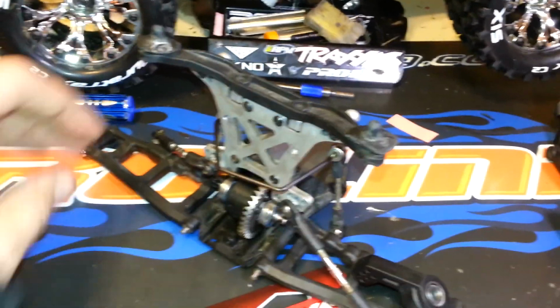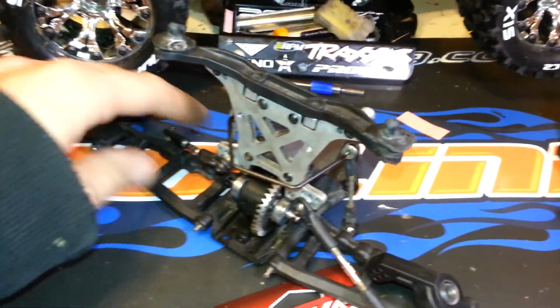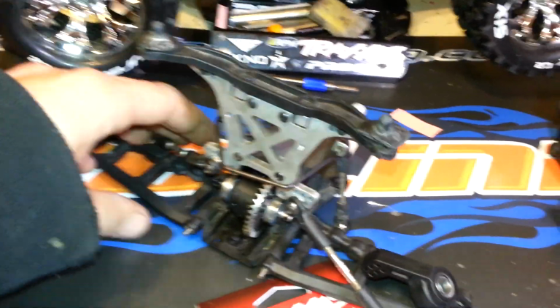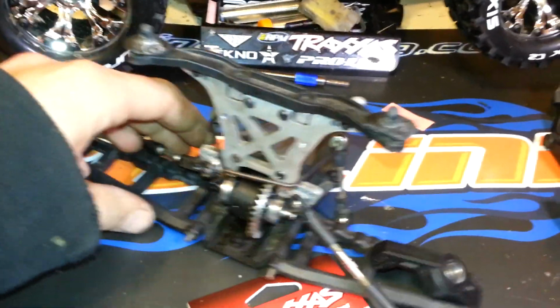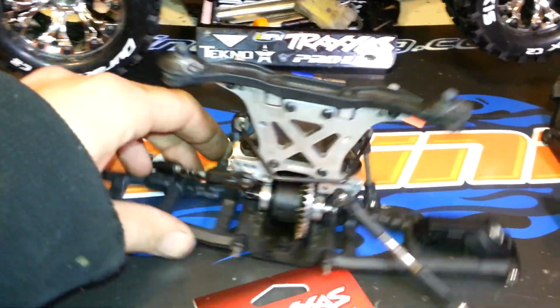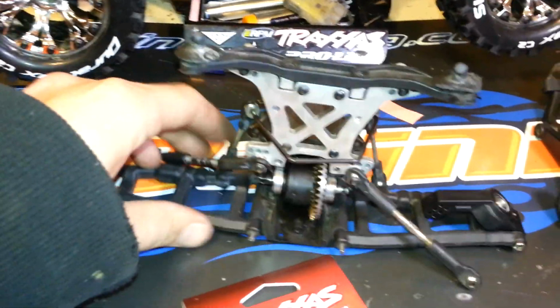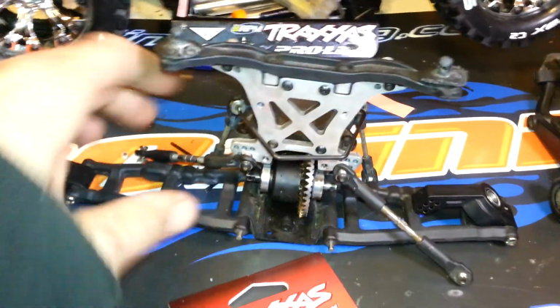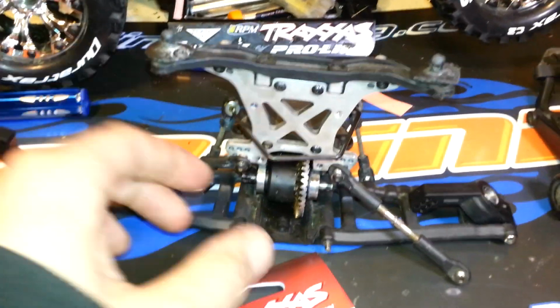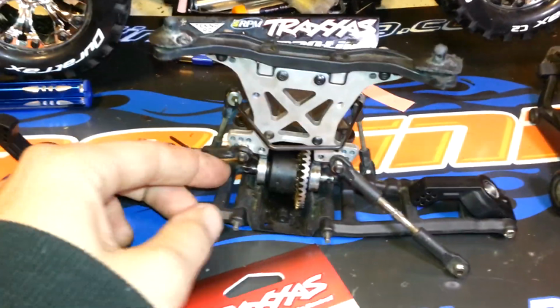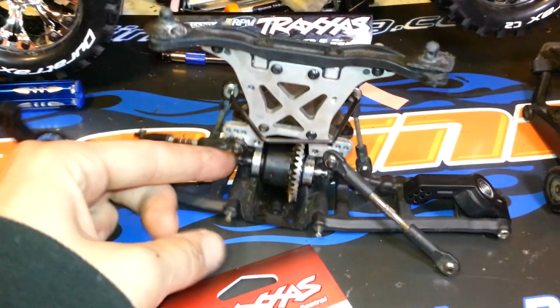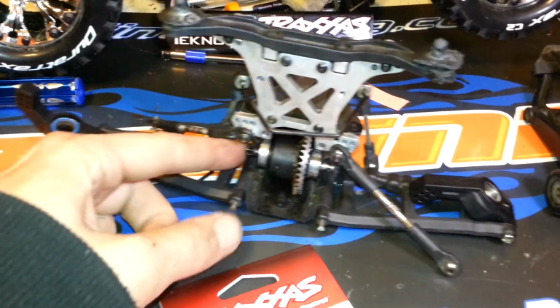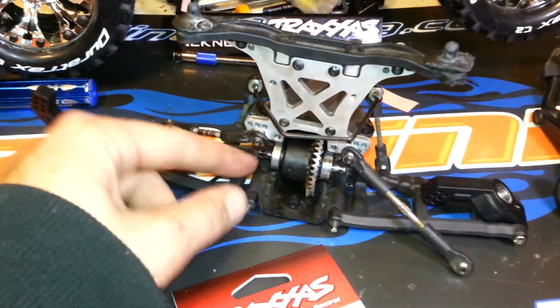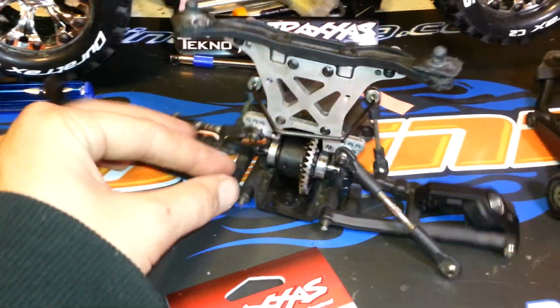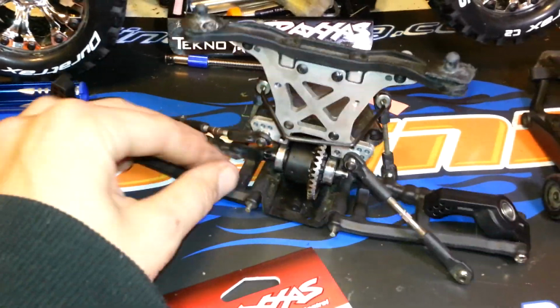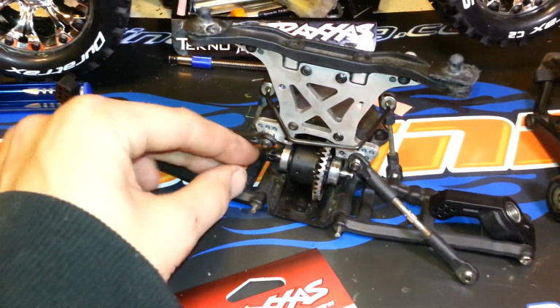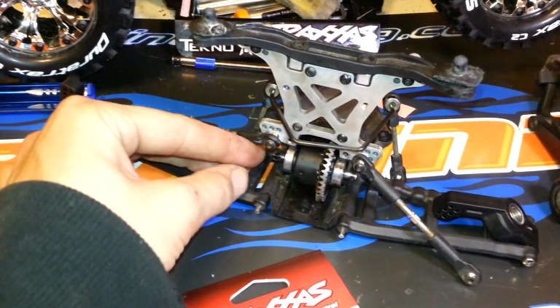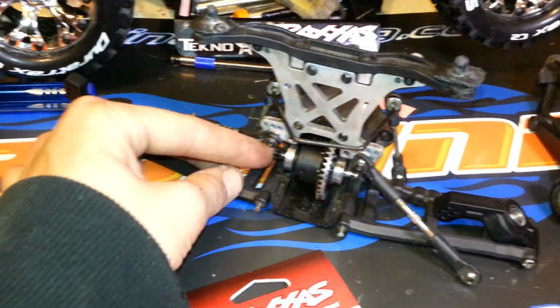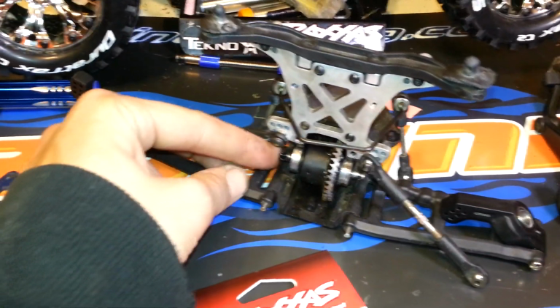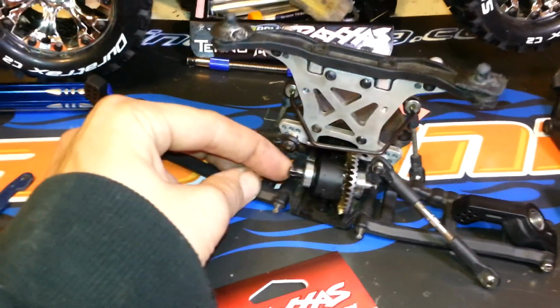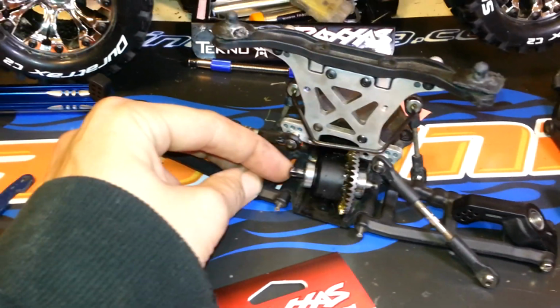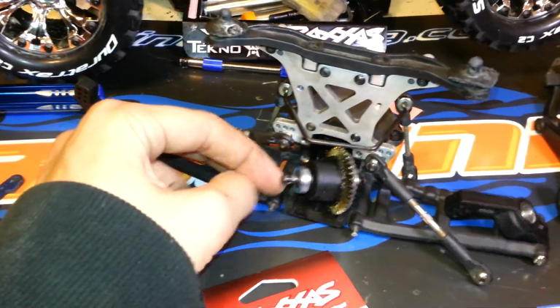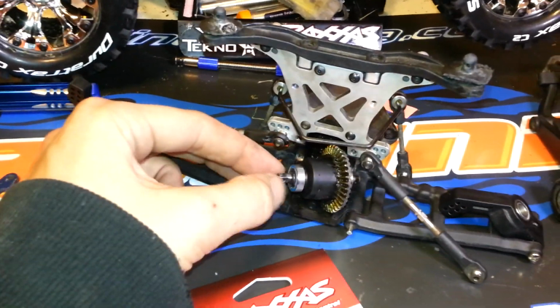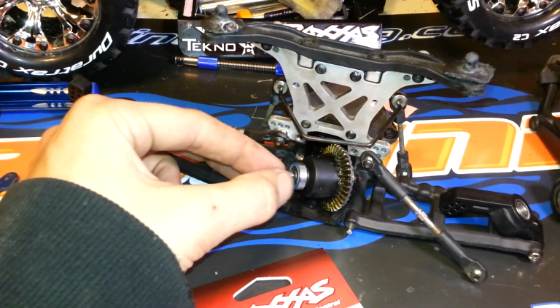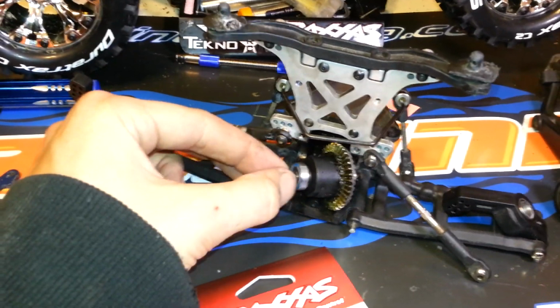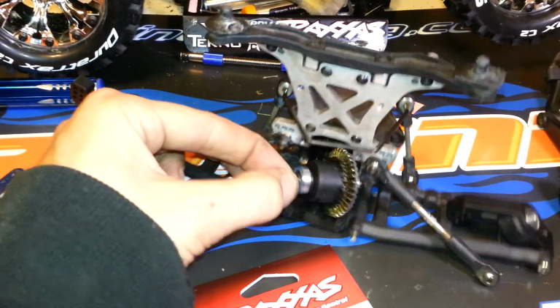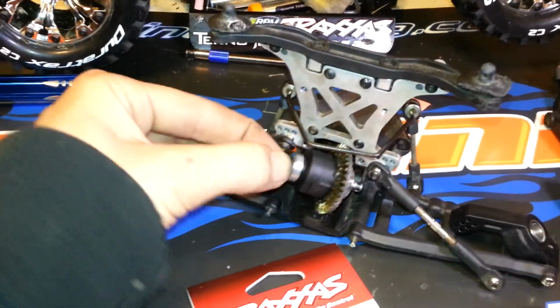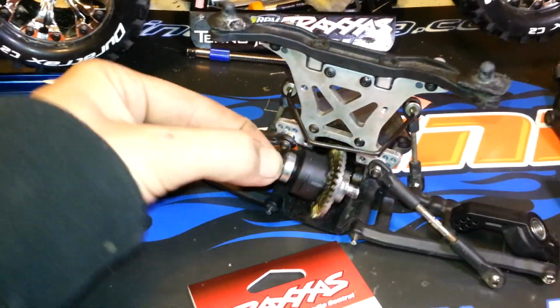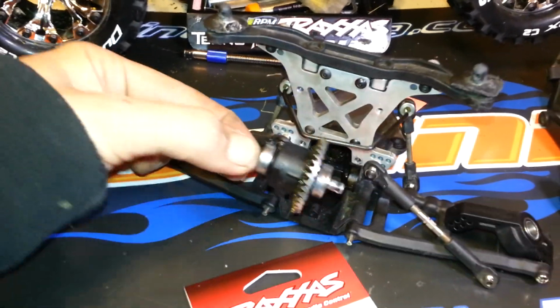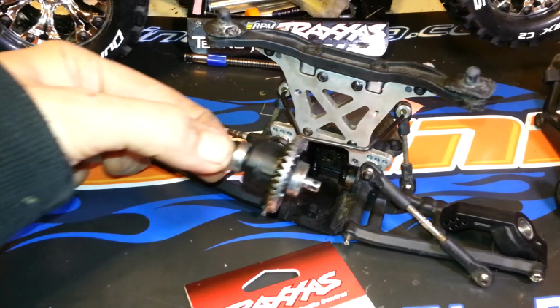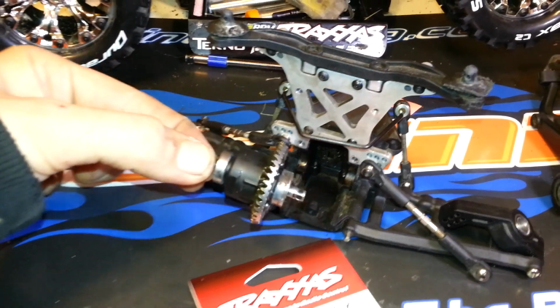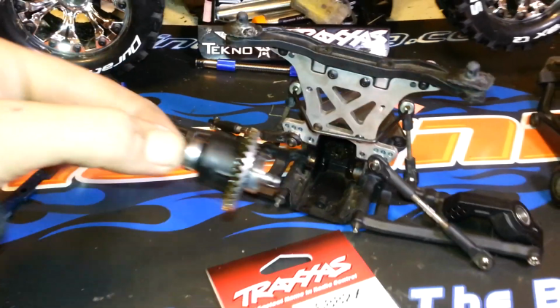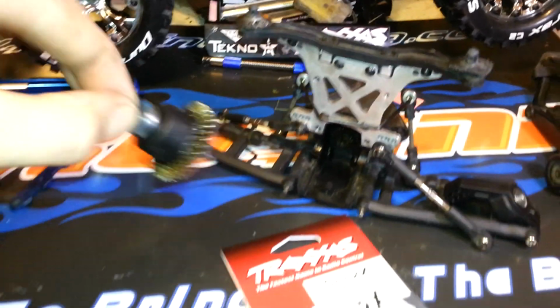That's already loose after you pull the back bumper, but this back diff cover will come out. Assuming your drive shafts are disconnected, you can just pop the whole diff assembly right out, just like so.